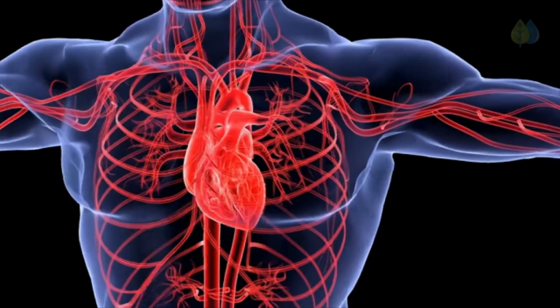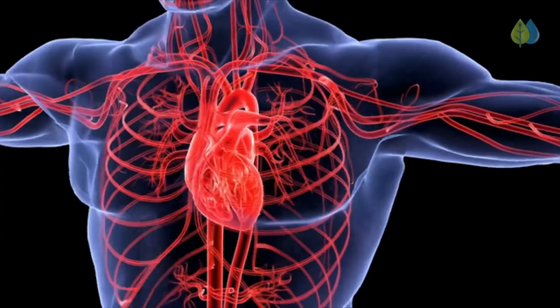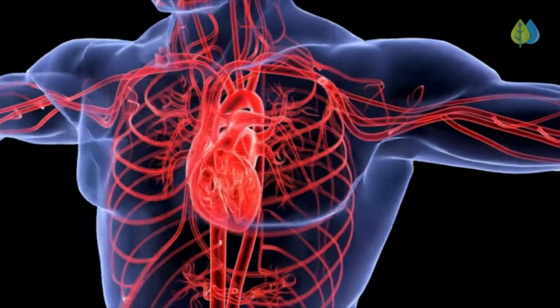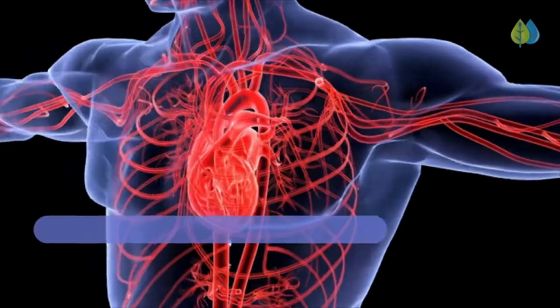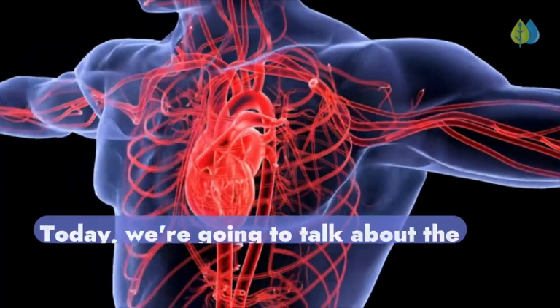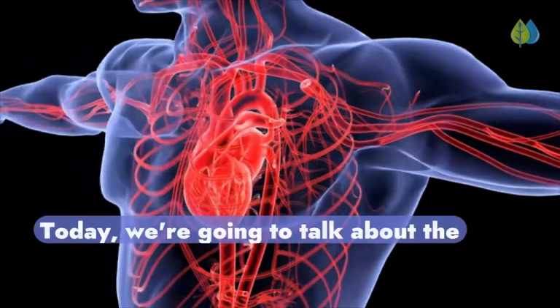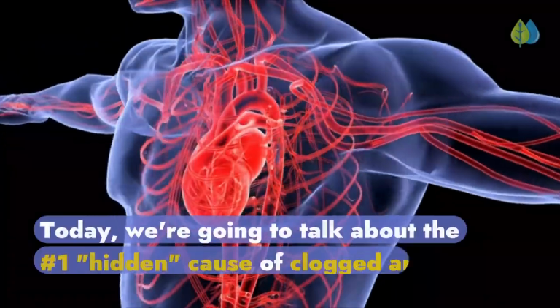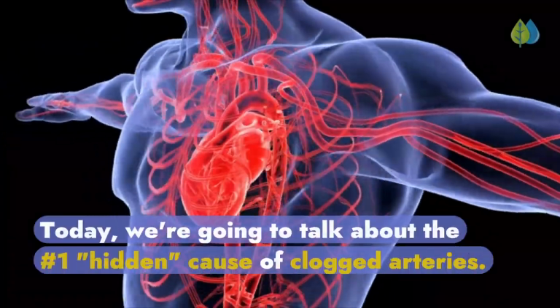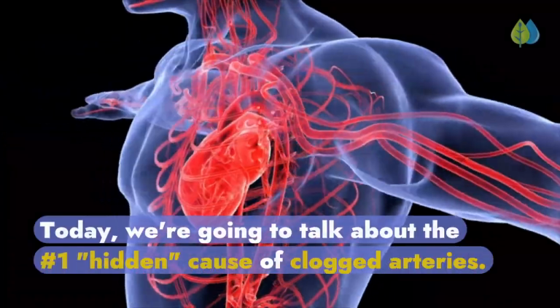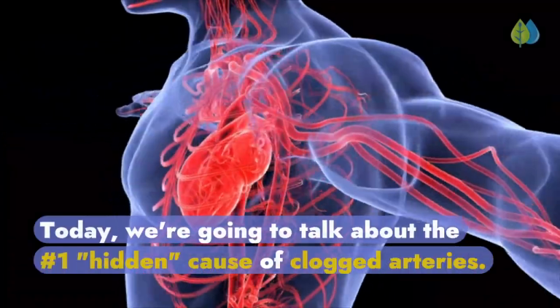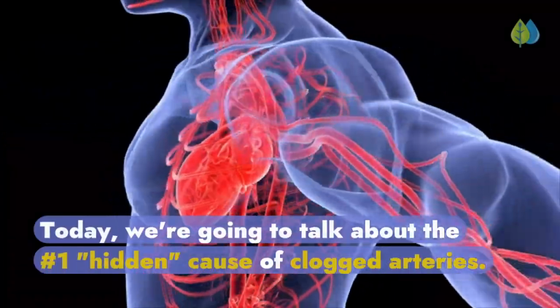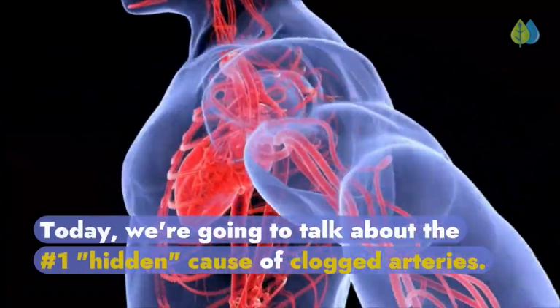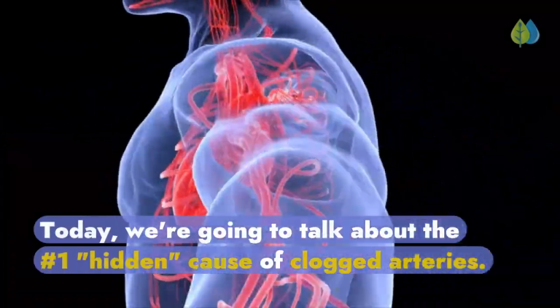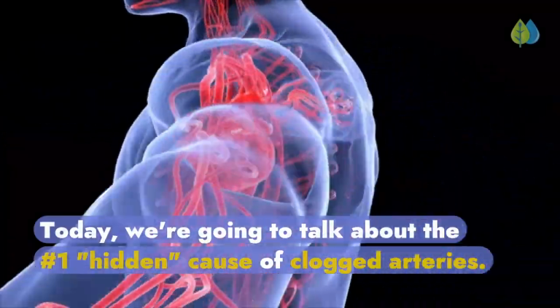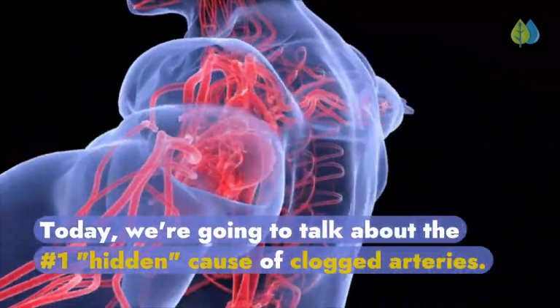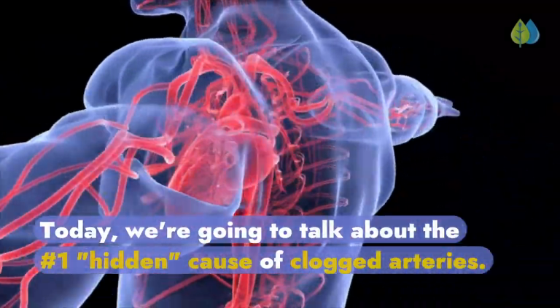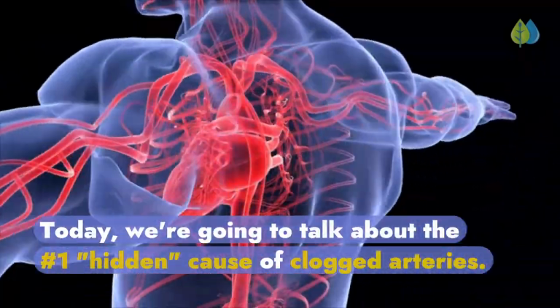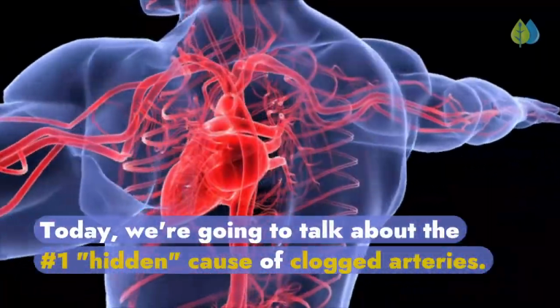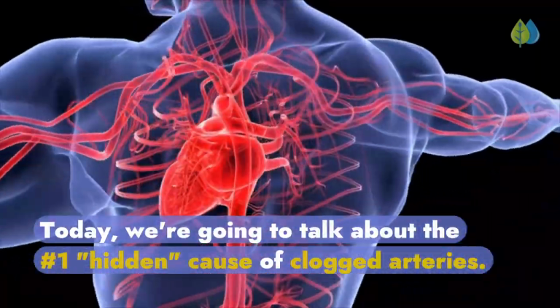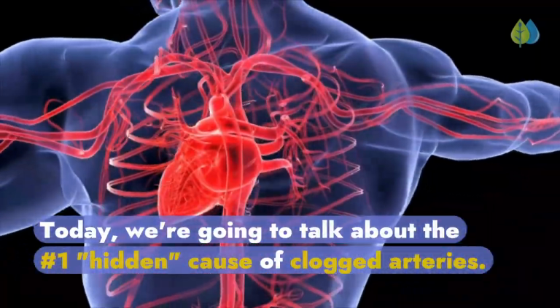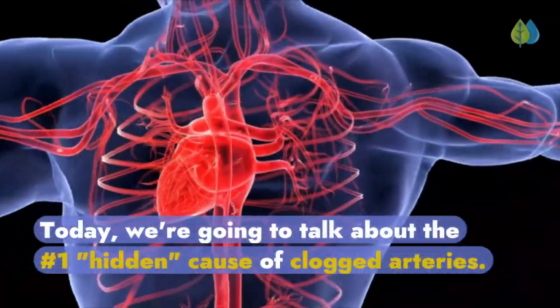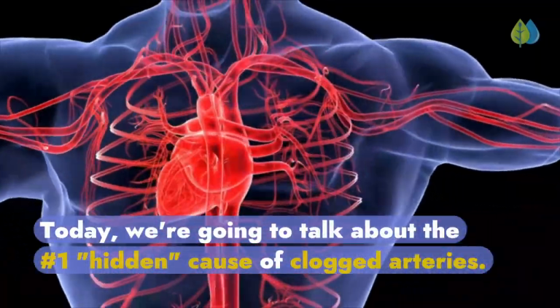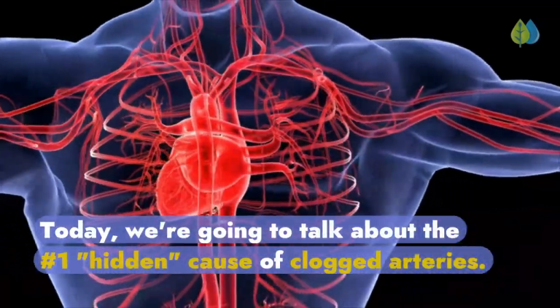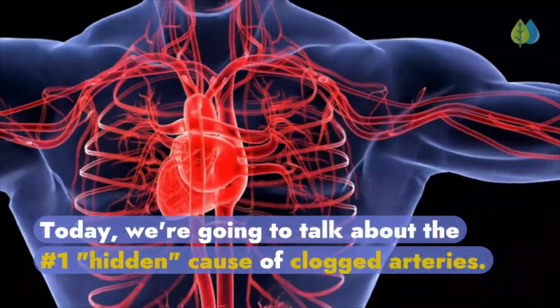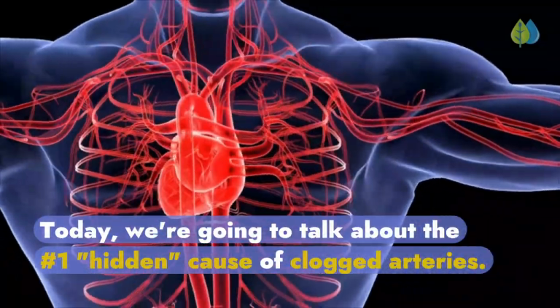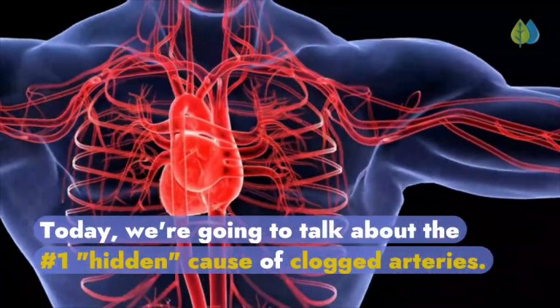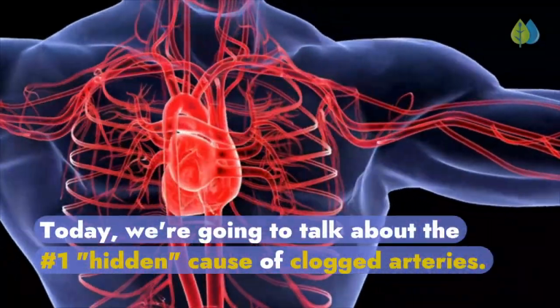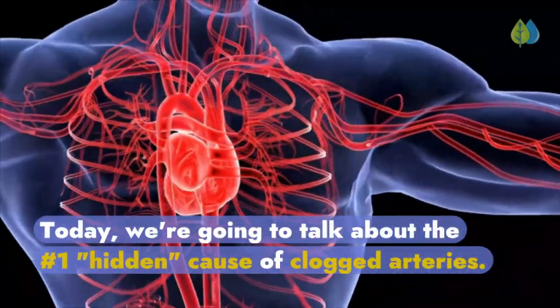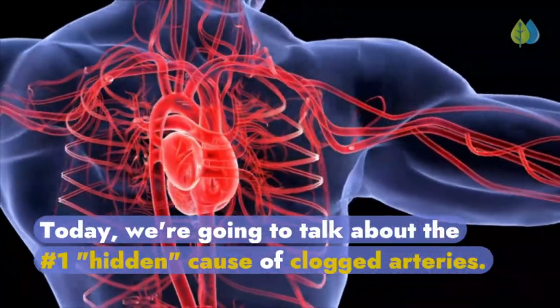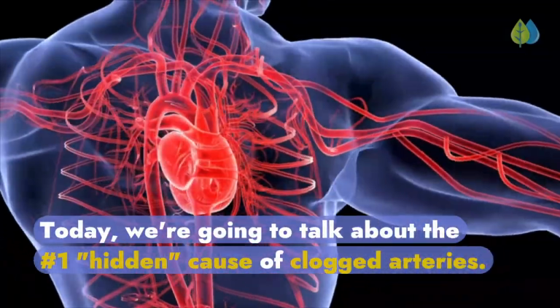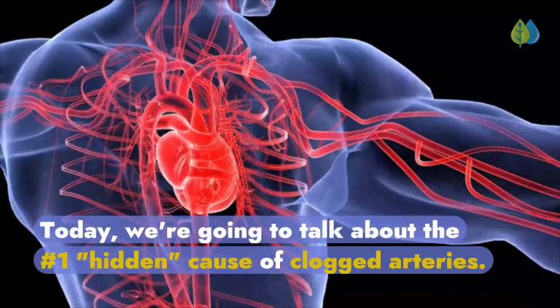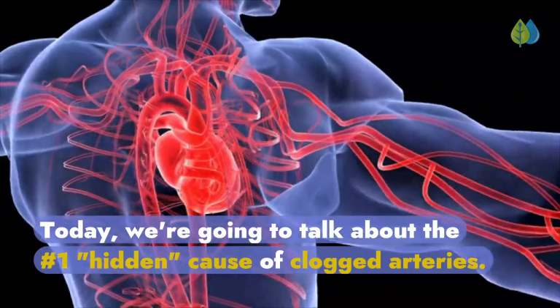Welcome to another video. Today, we're going to talk about the number one hidden cause of clogged arteries.